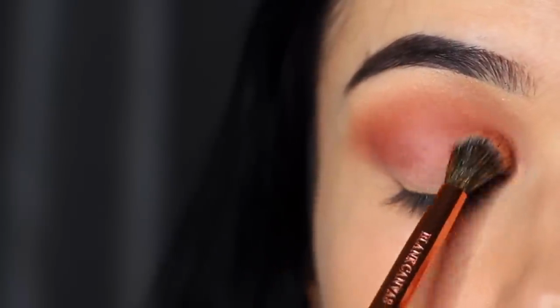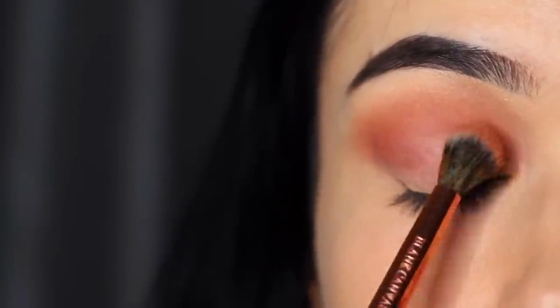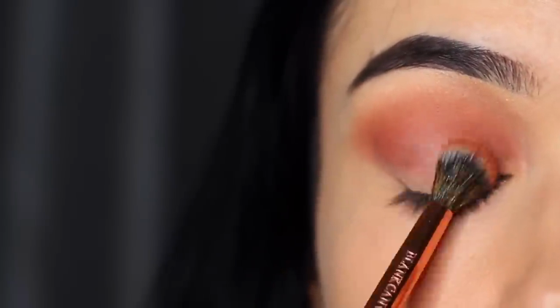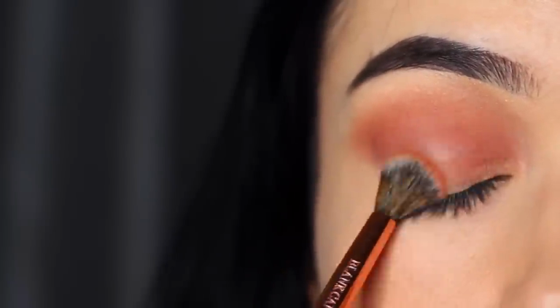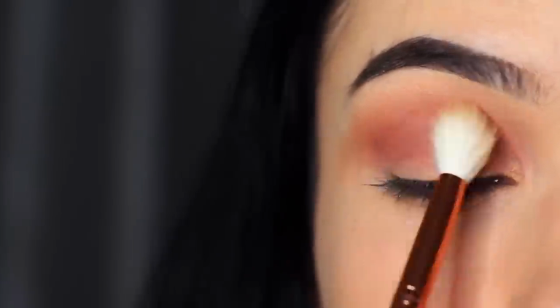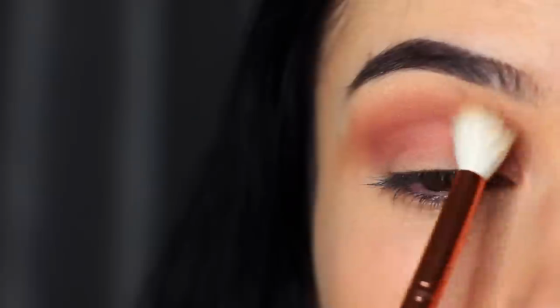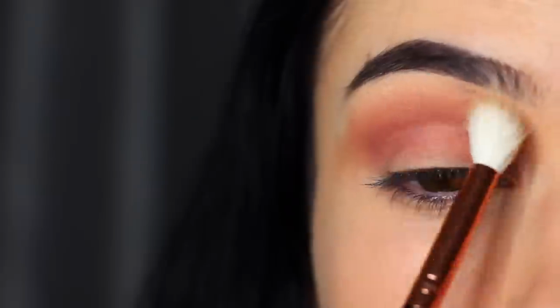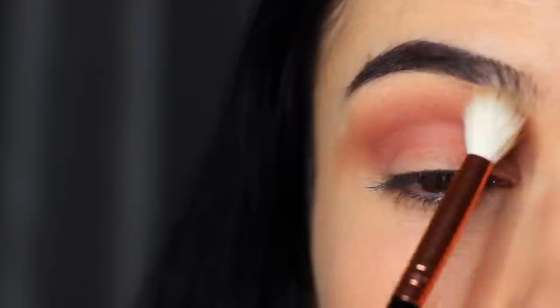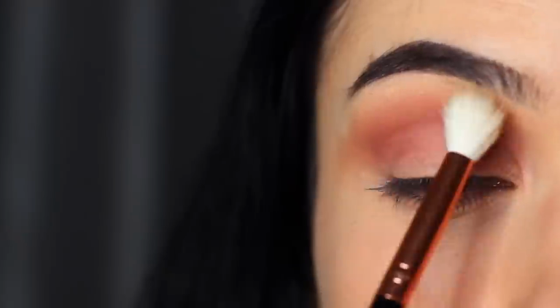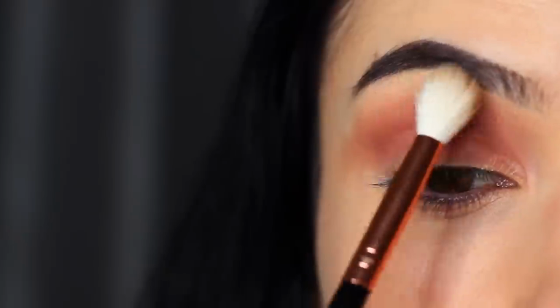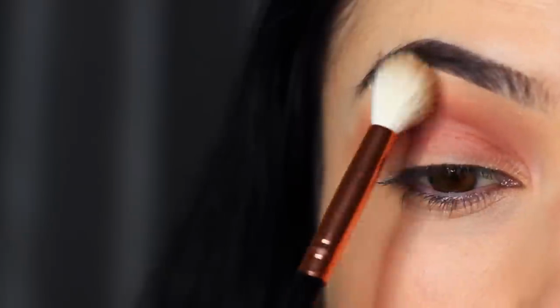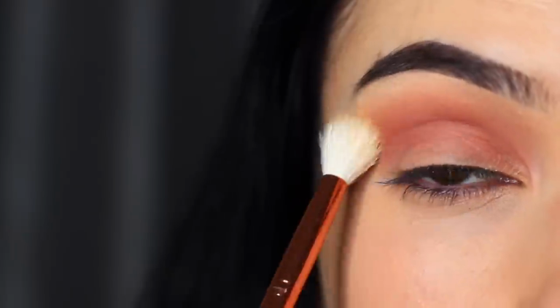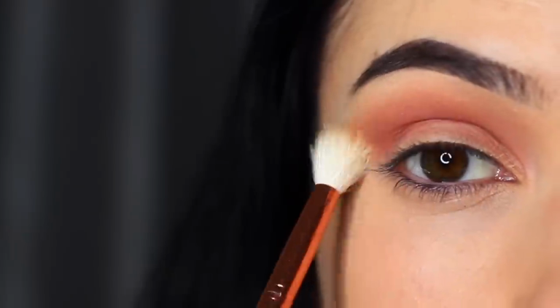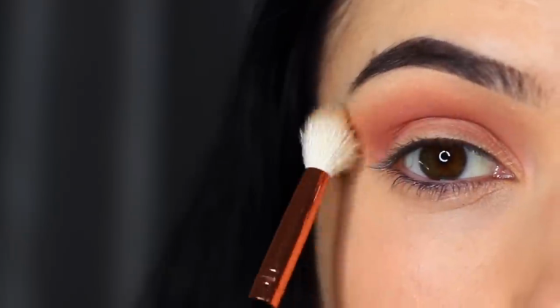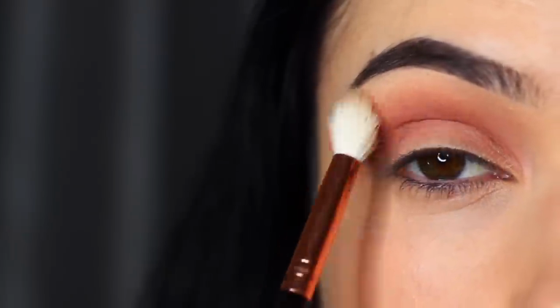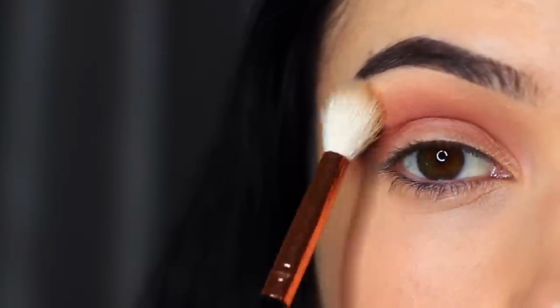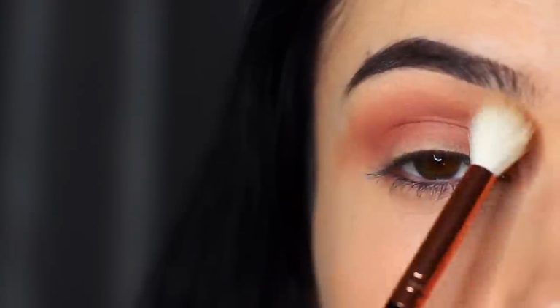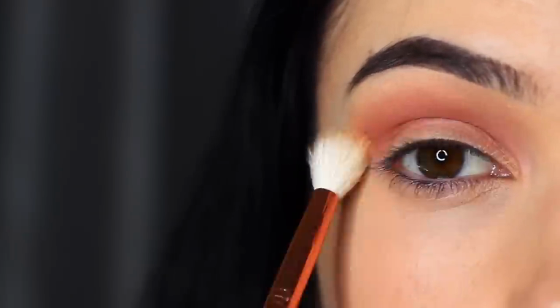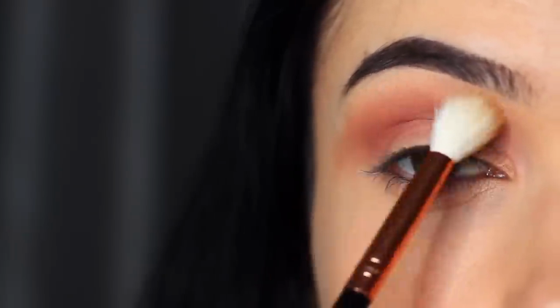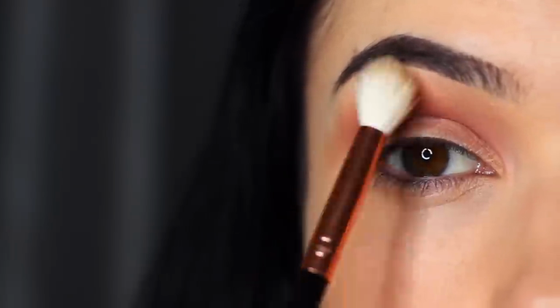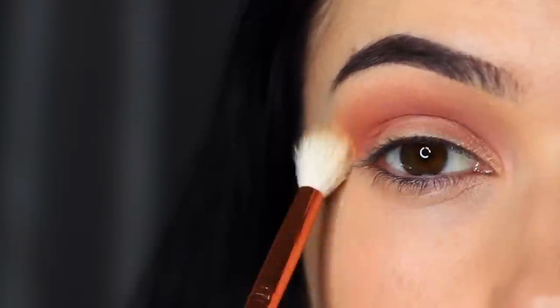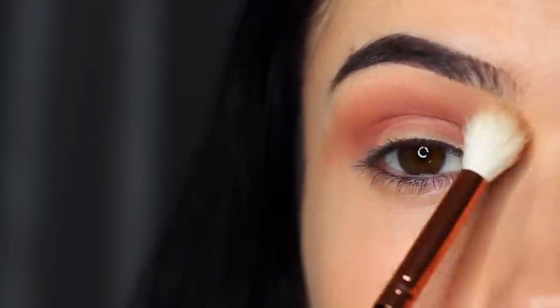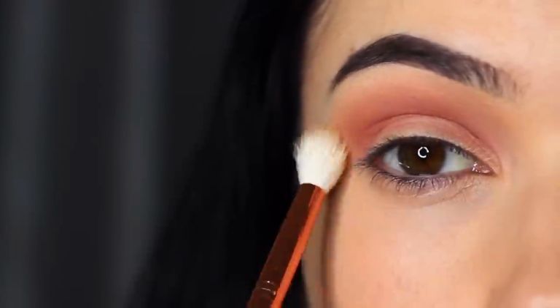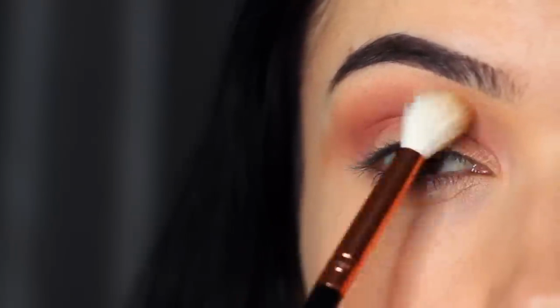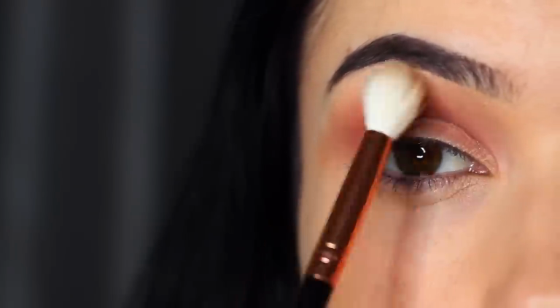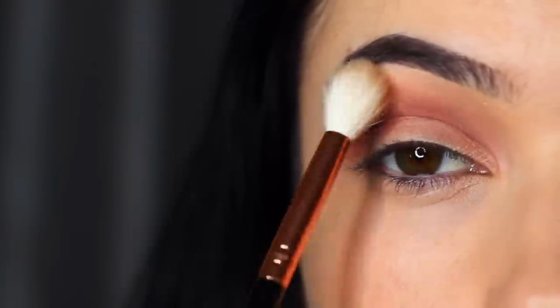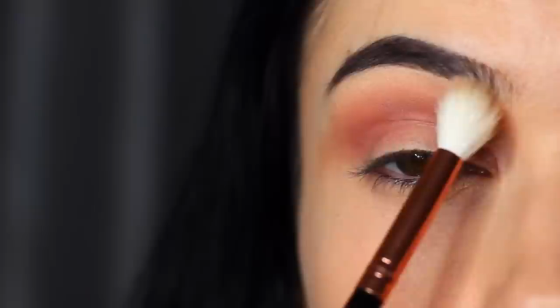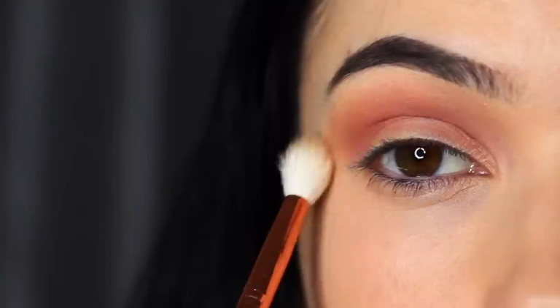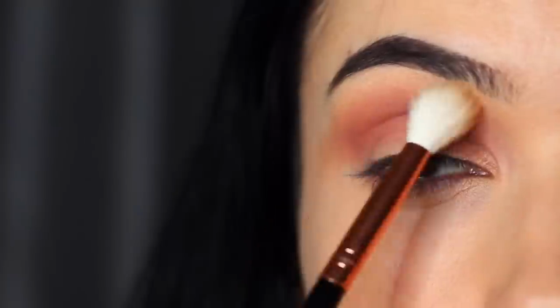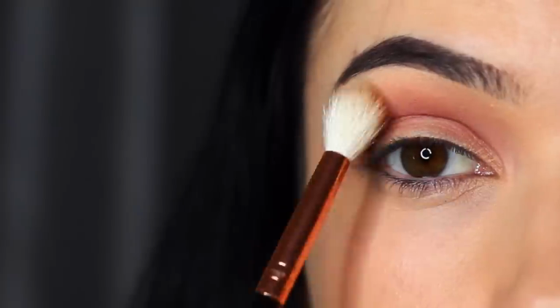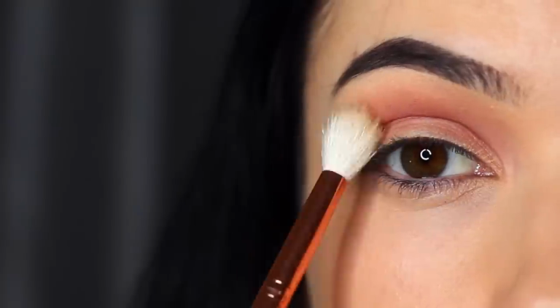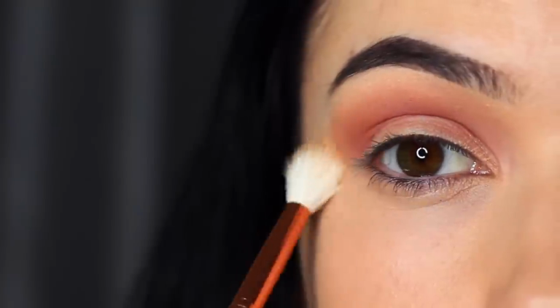Whenever we're blending in the crease, we always take a clean blending brush just to soften out any harsh lines, particularly when you're using two different shades.